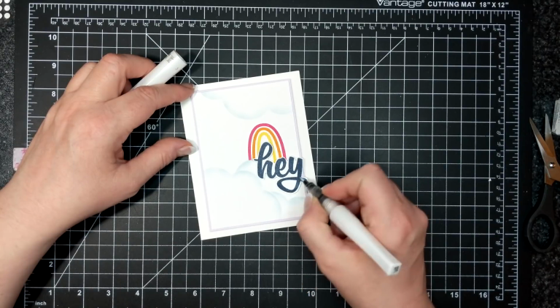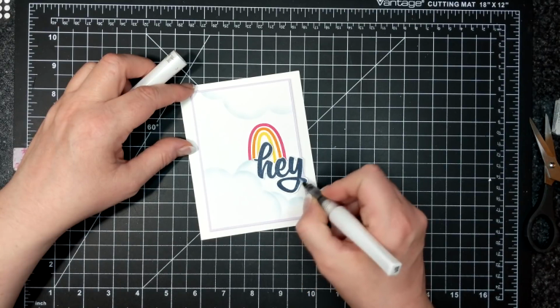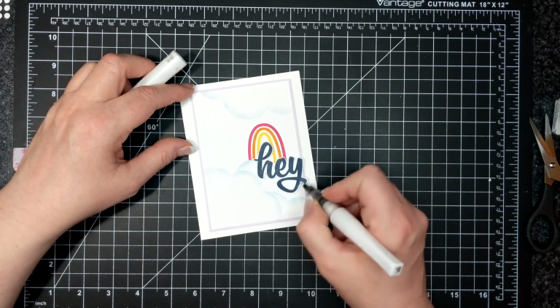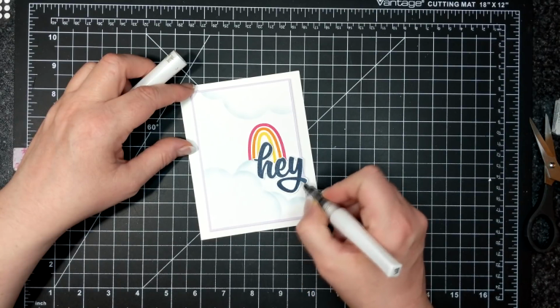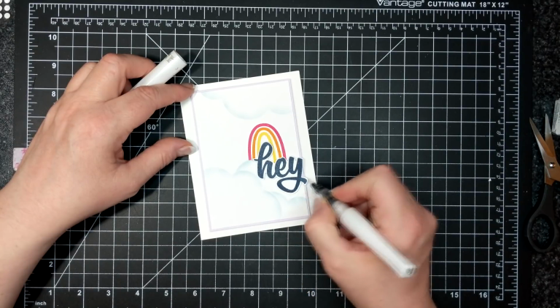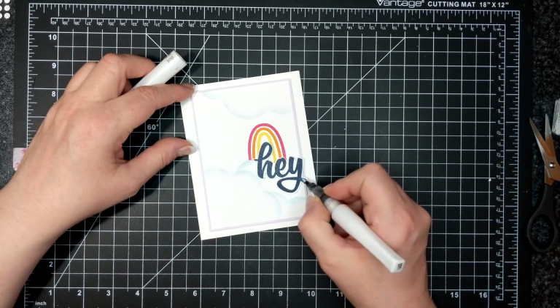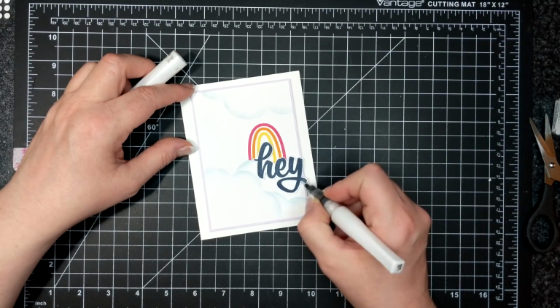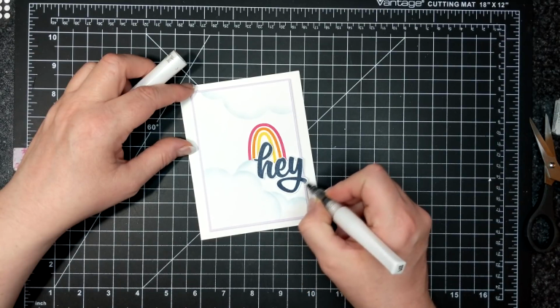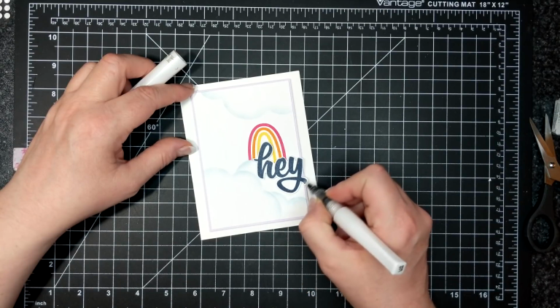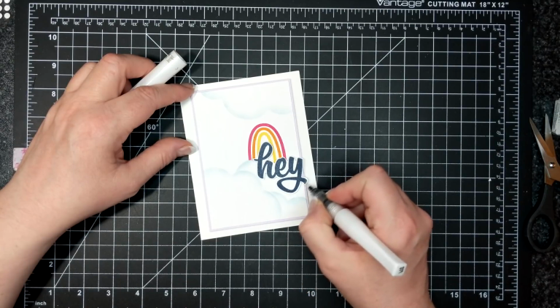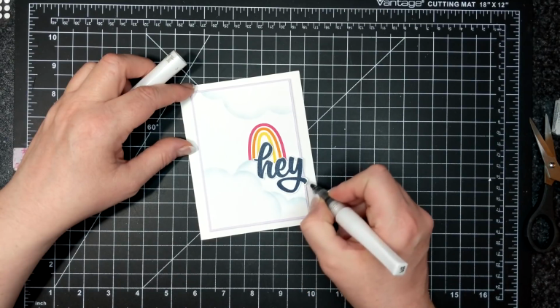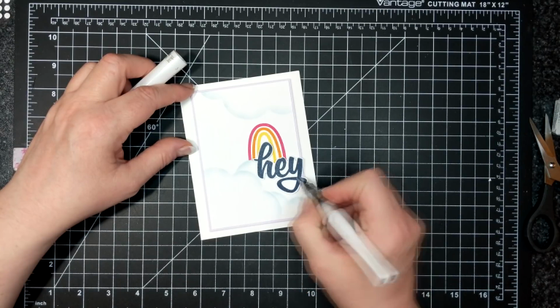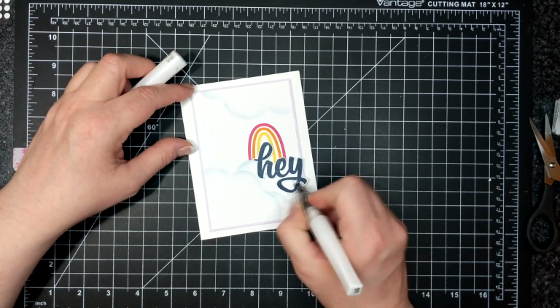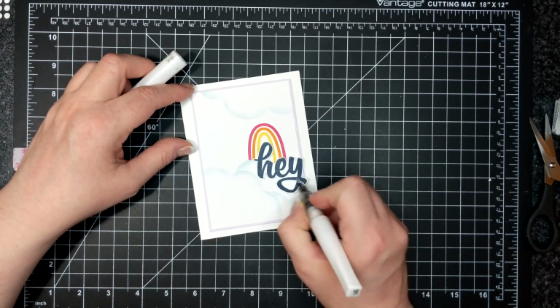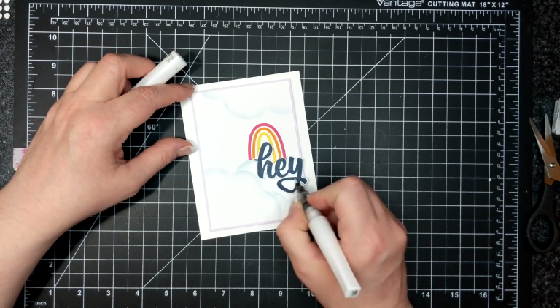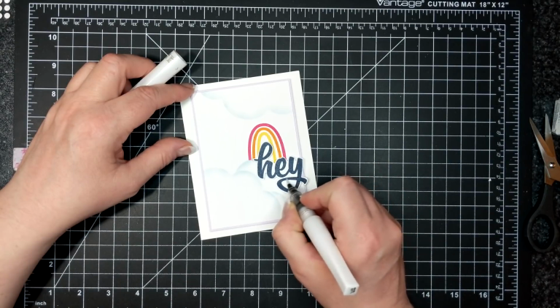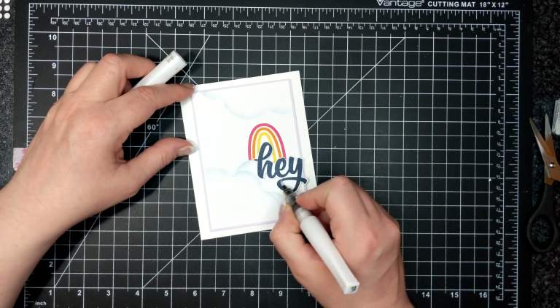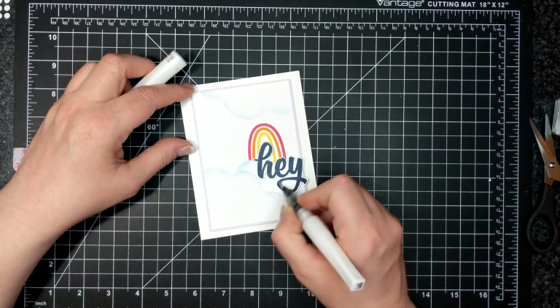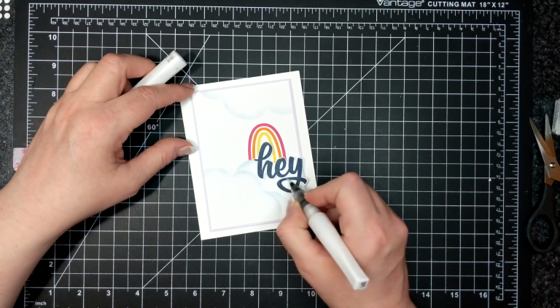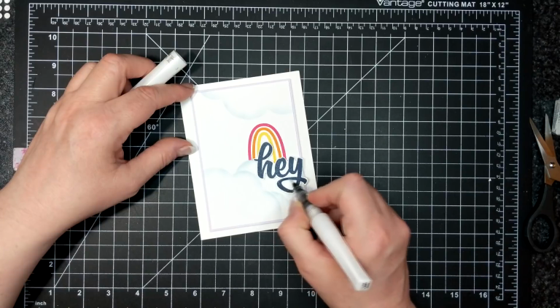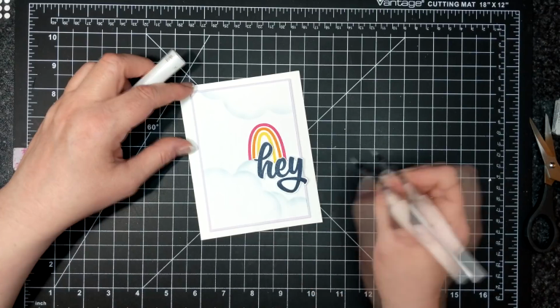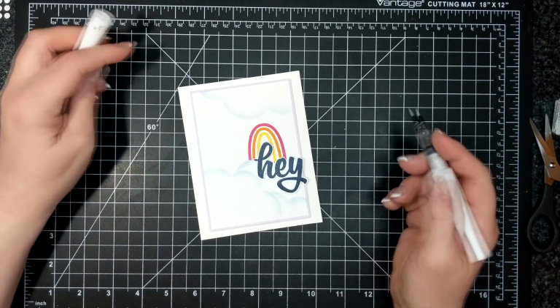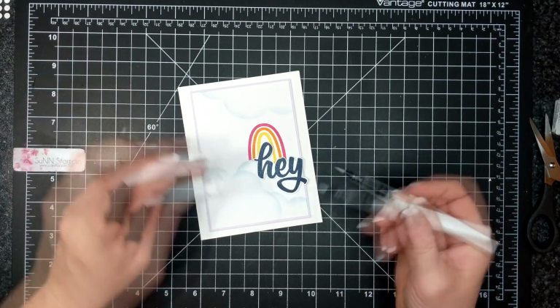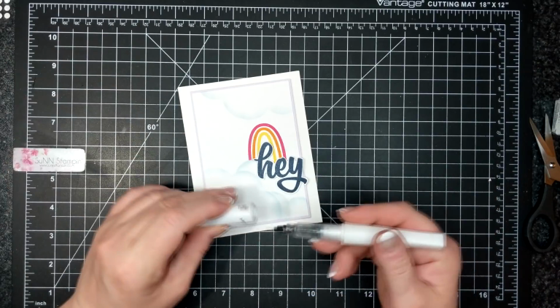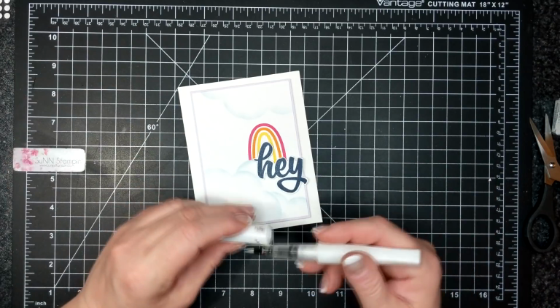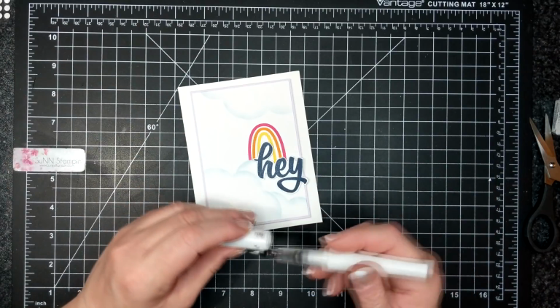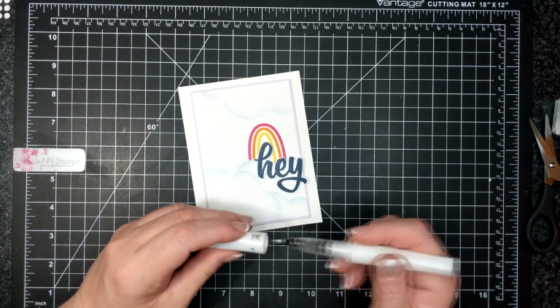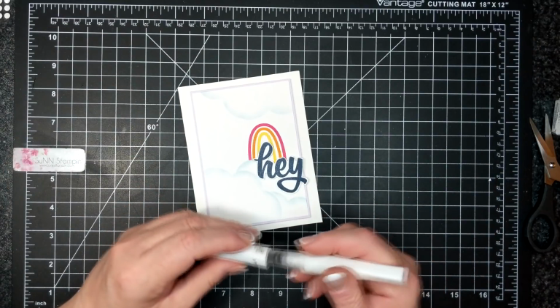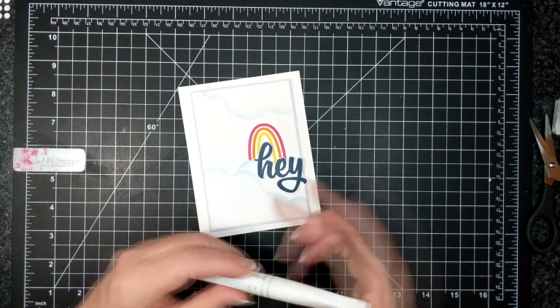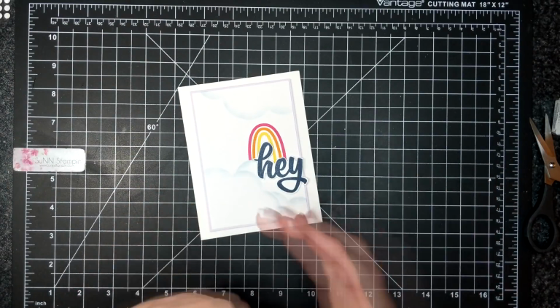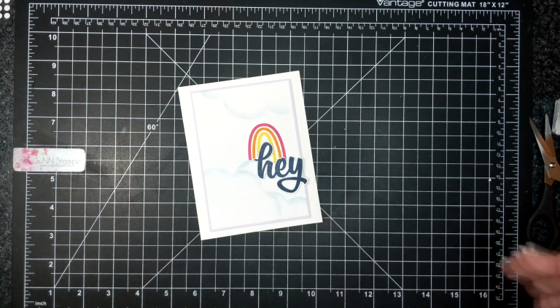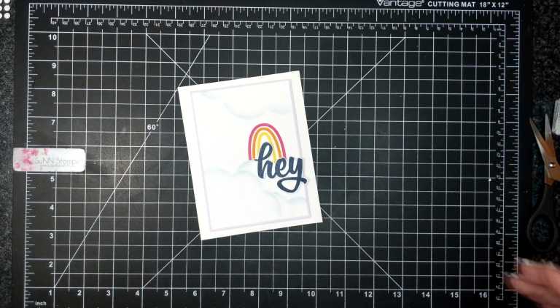I have been known to use Wink of Stella to paint my fingernails and then put a clear coat over top.